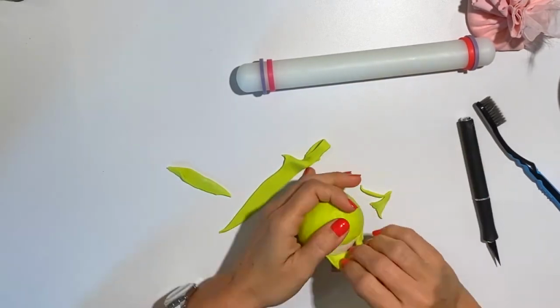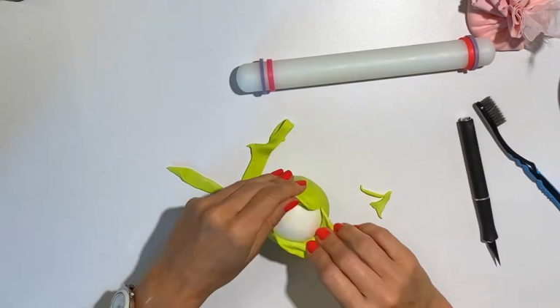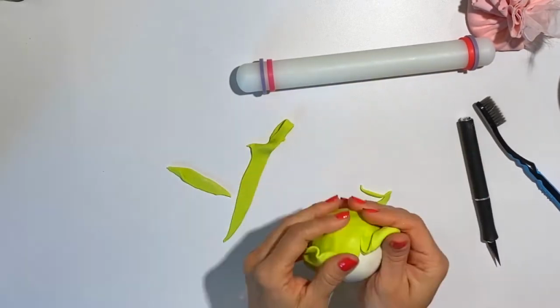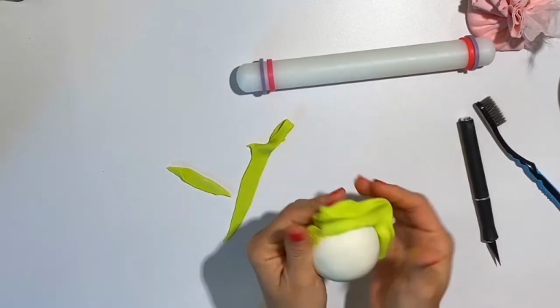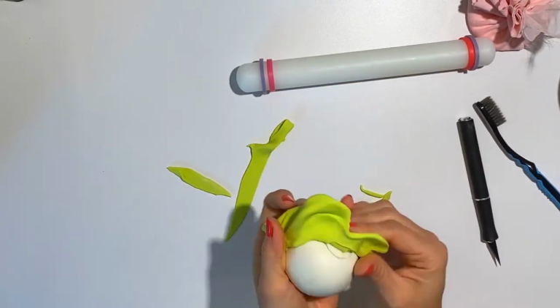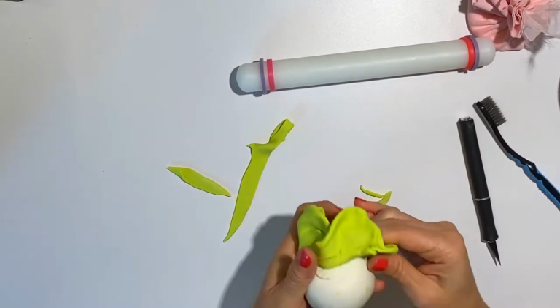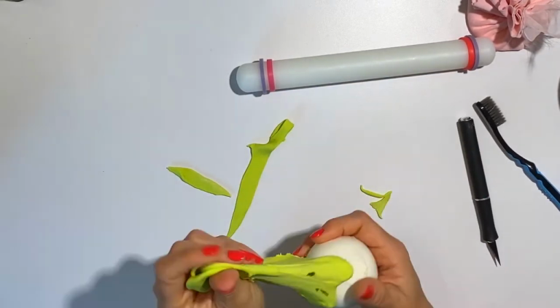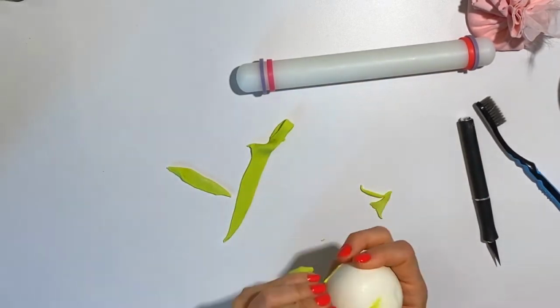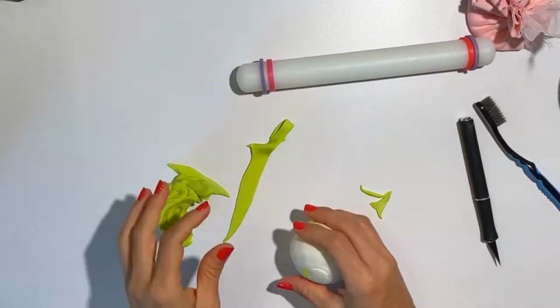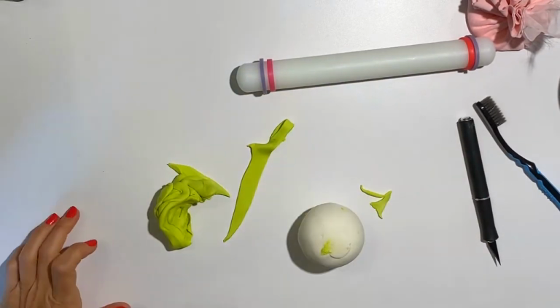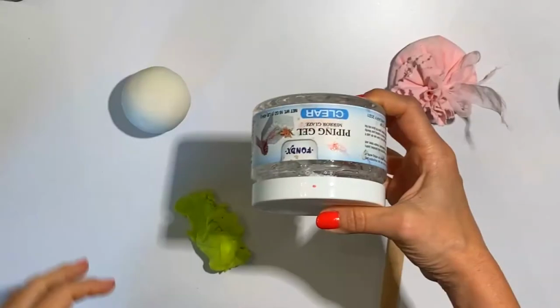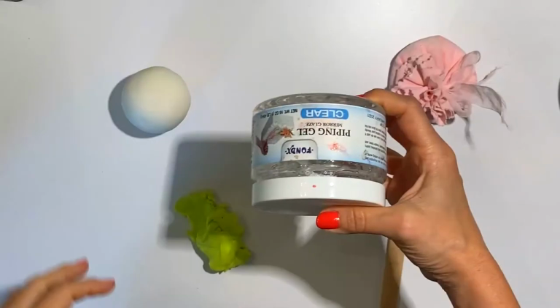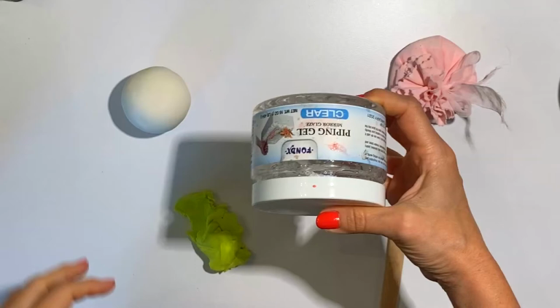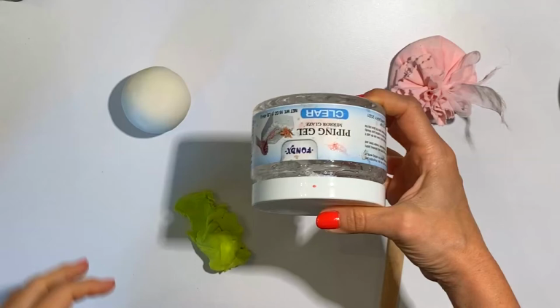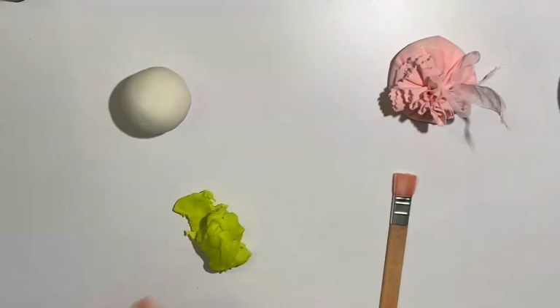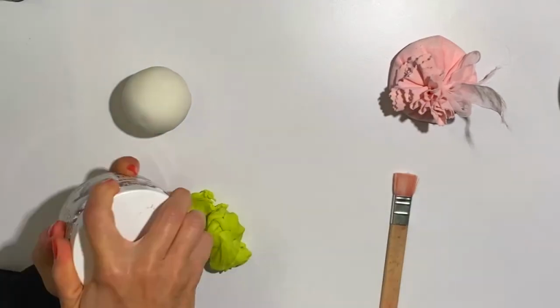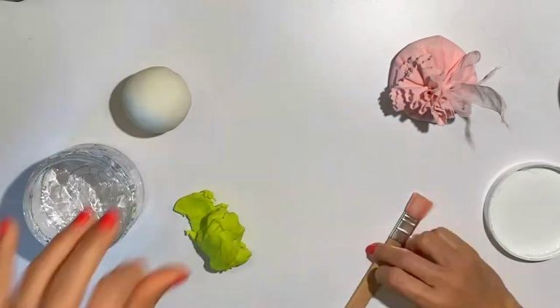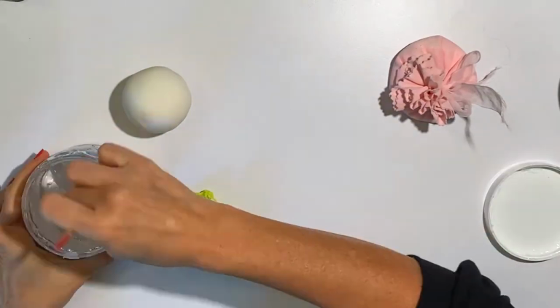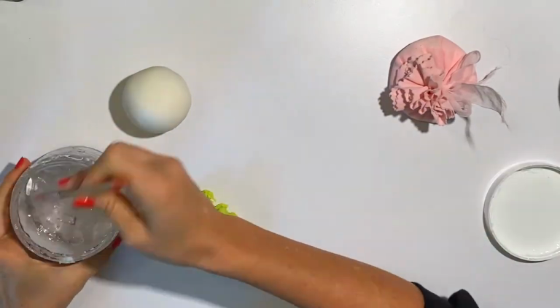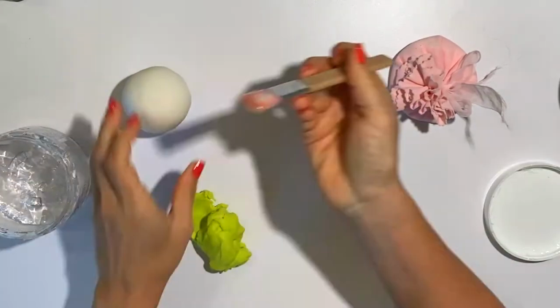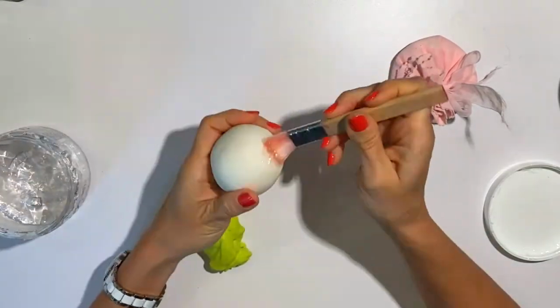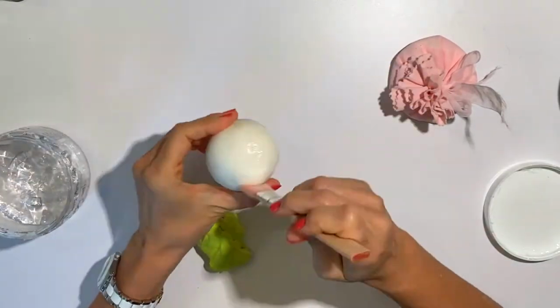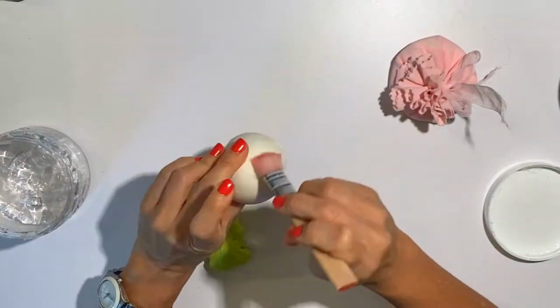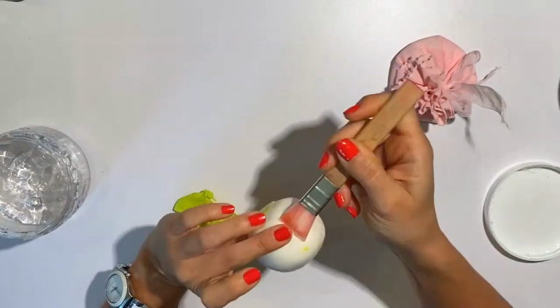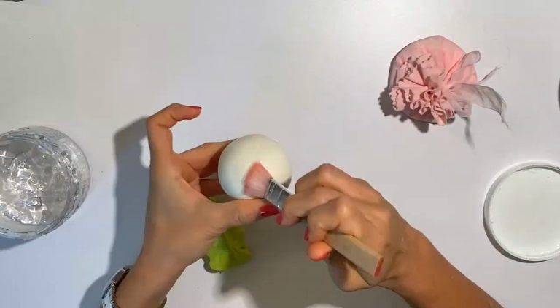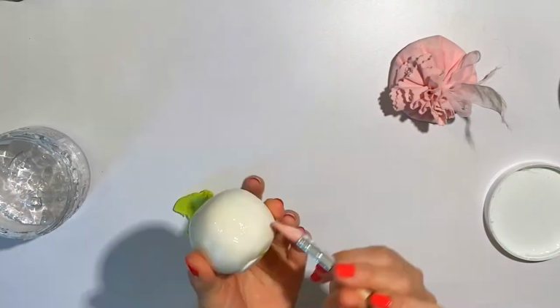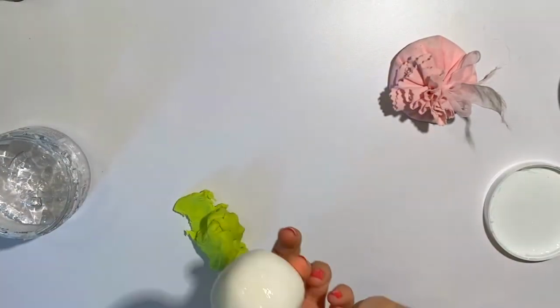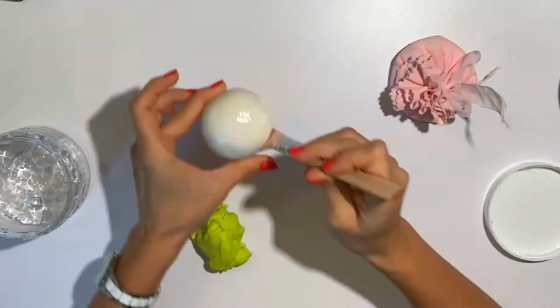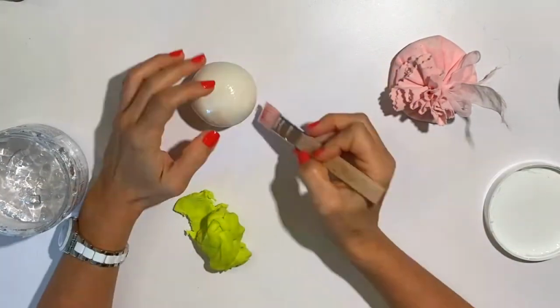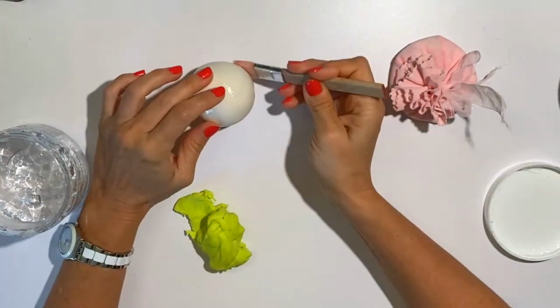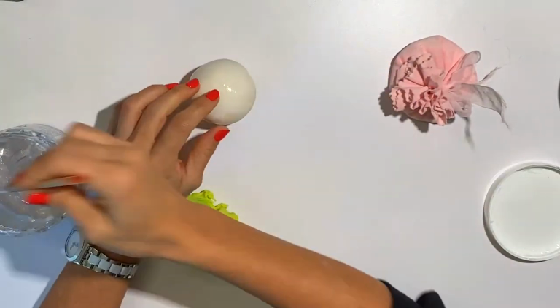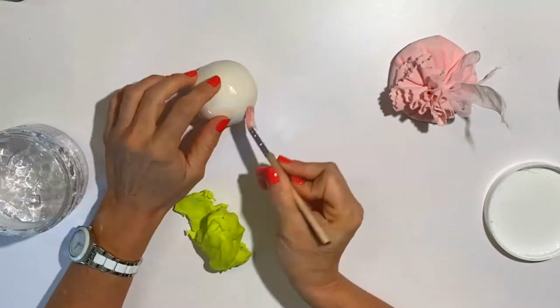So that wasn't sticking, it was coming apart. So I am putting some piping gel underneath and I am going to start over.